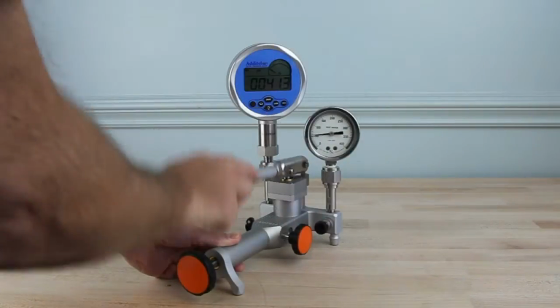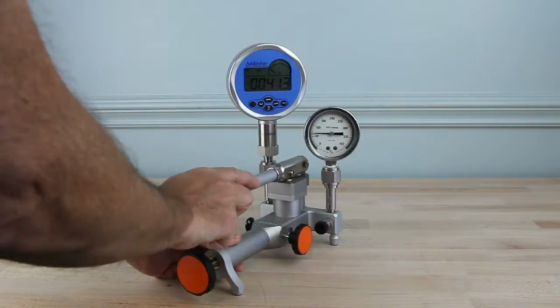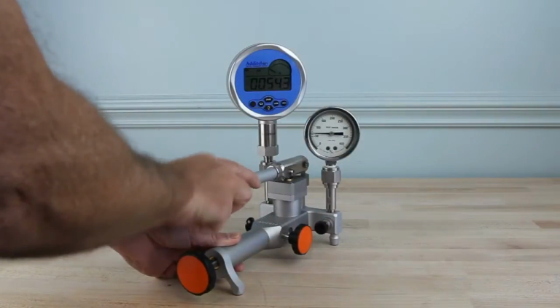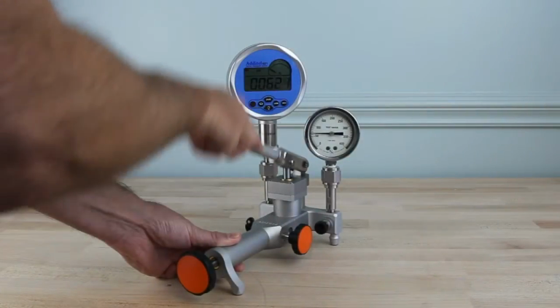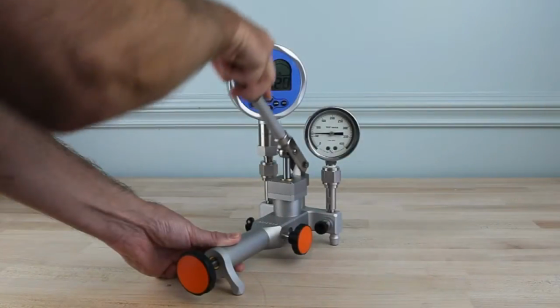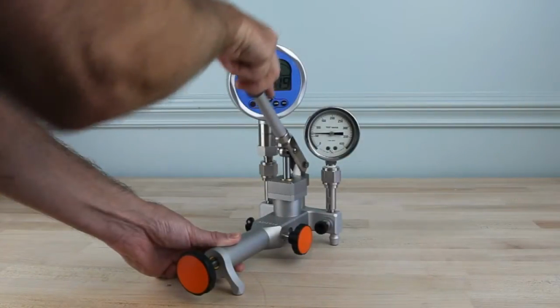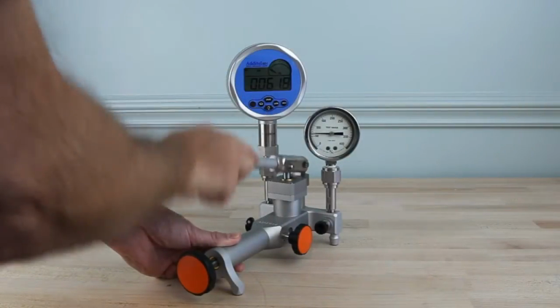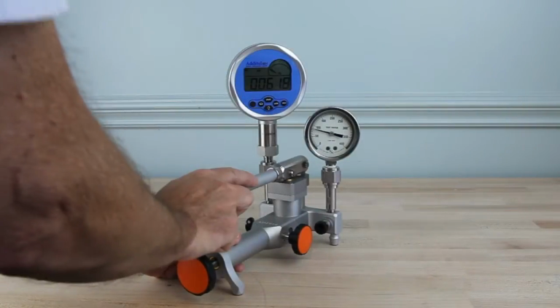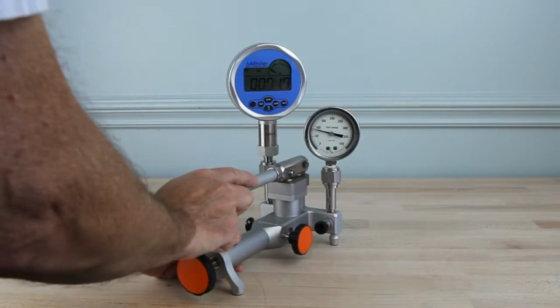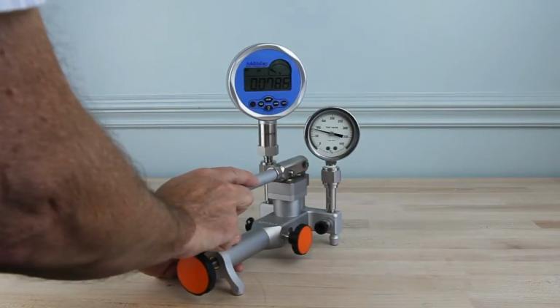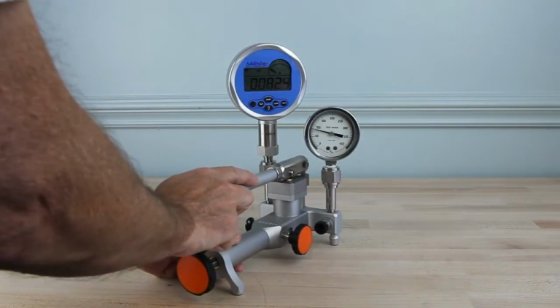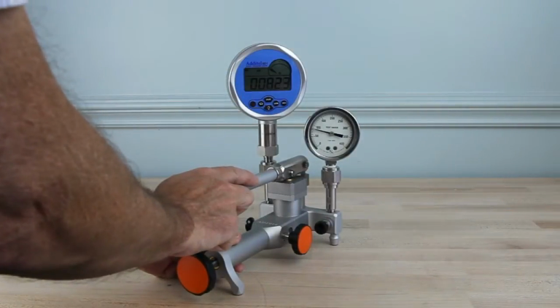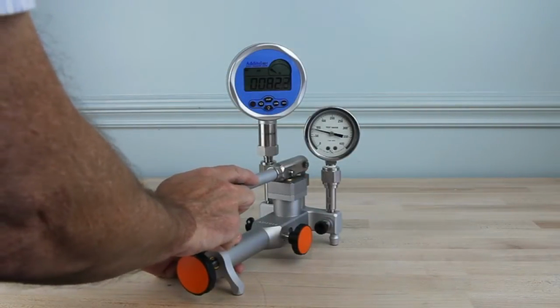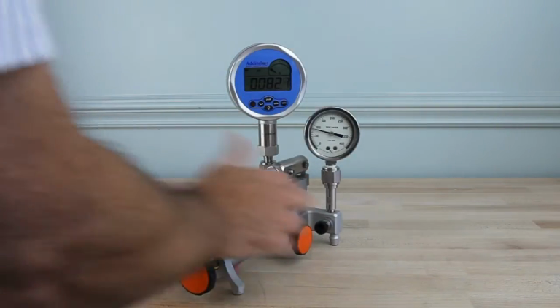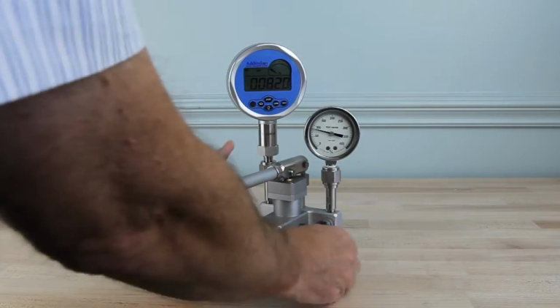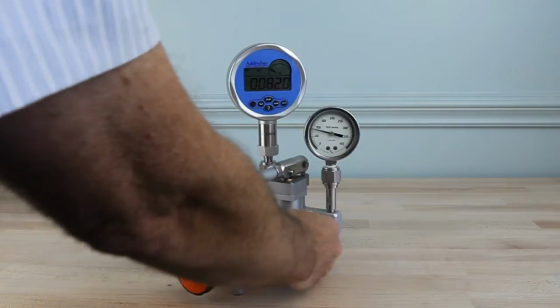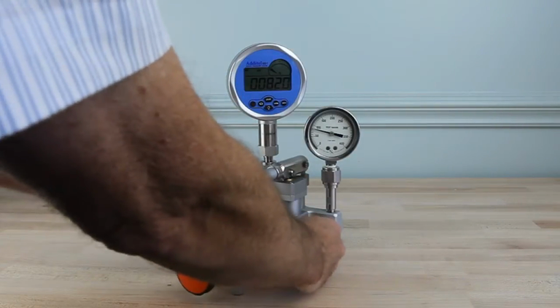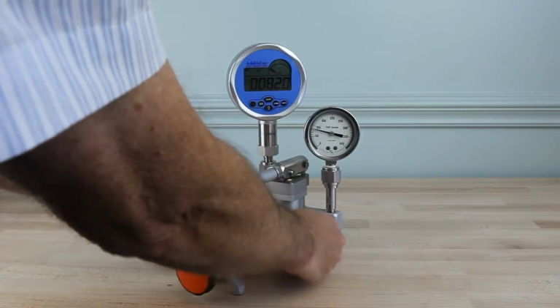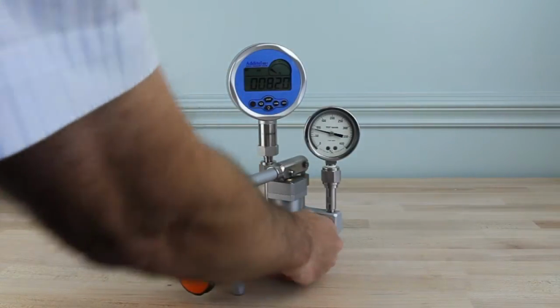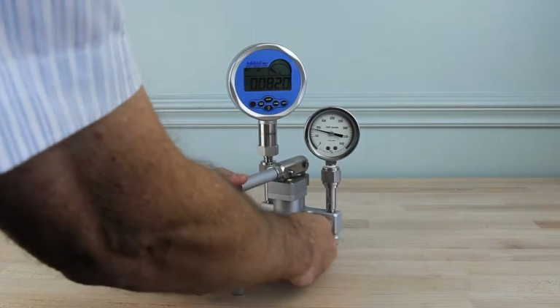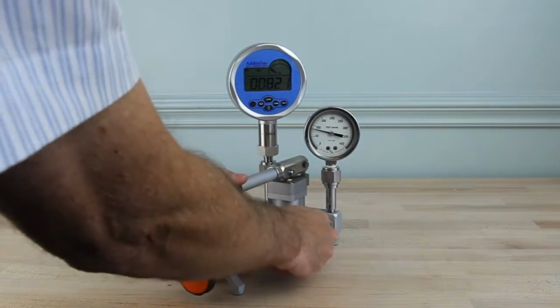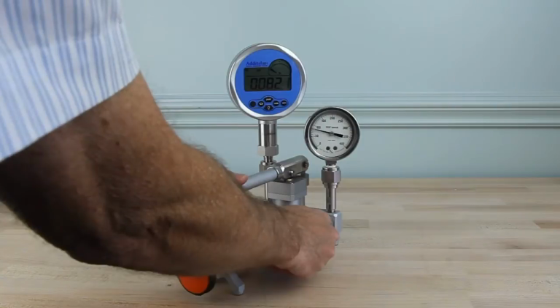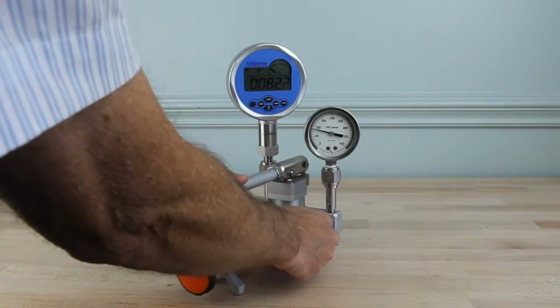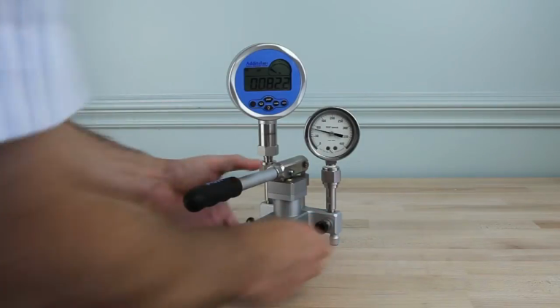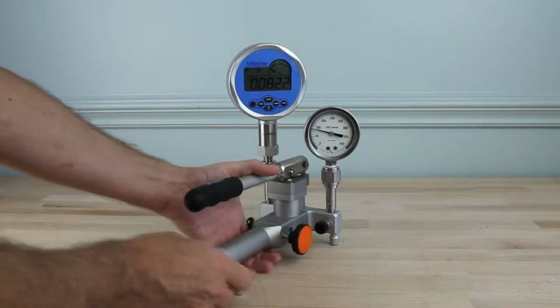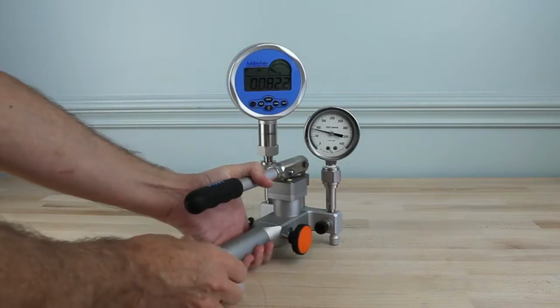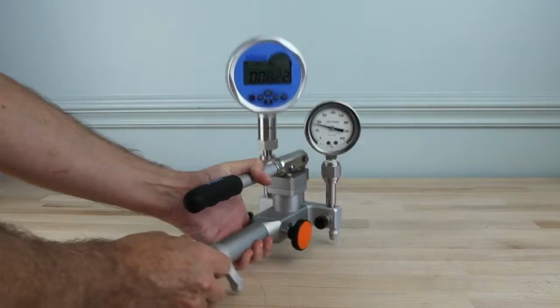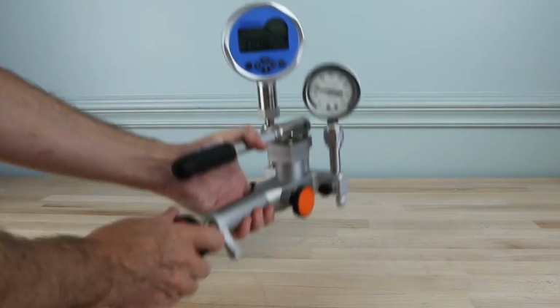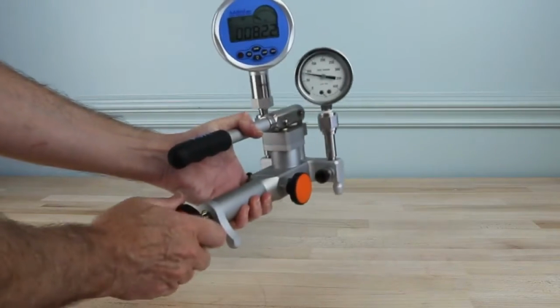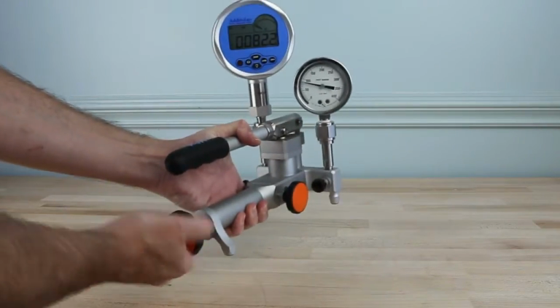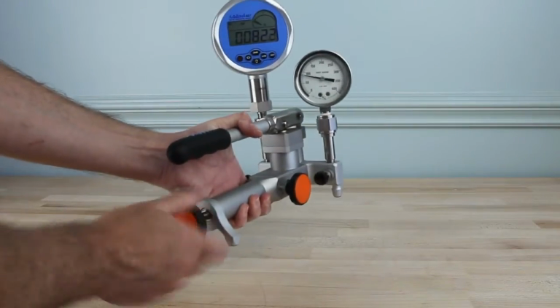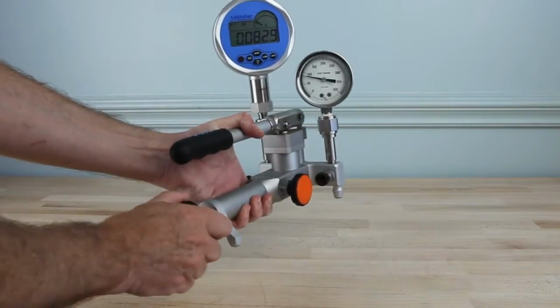Adytel's innovative ergonomic design gives you the option of placing the pump on the bench or holding it in your hand when adjusting pressure.